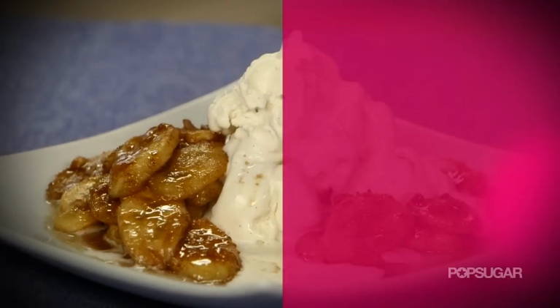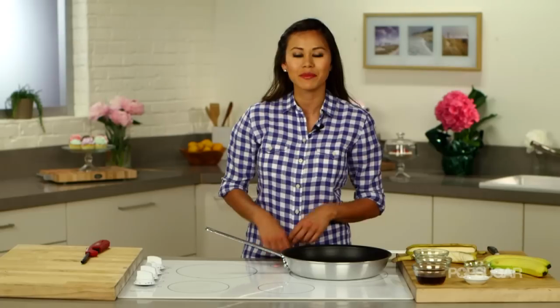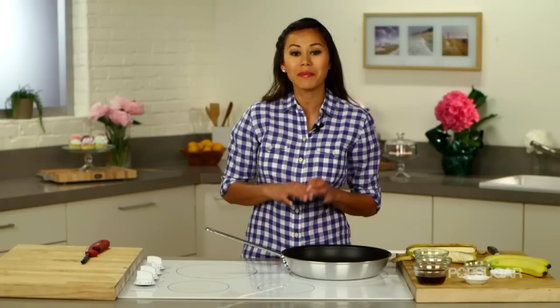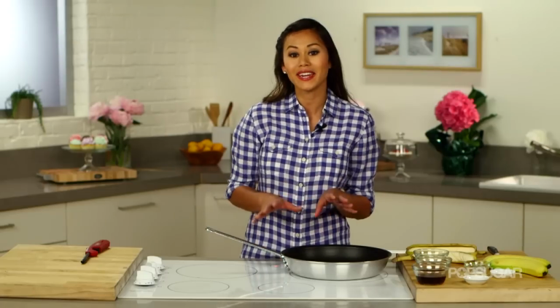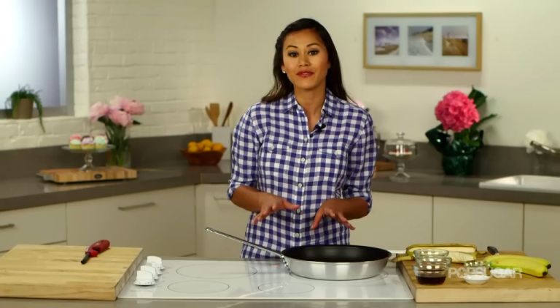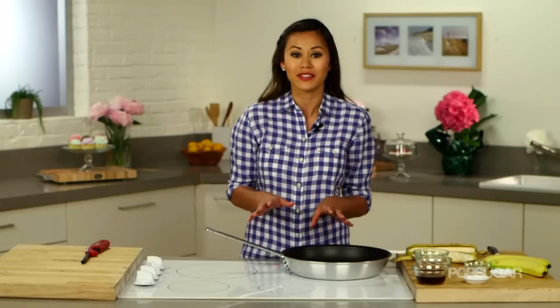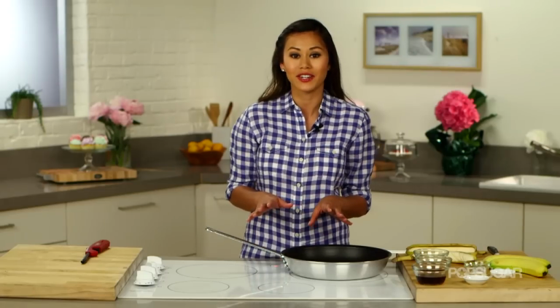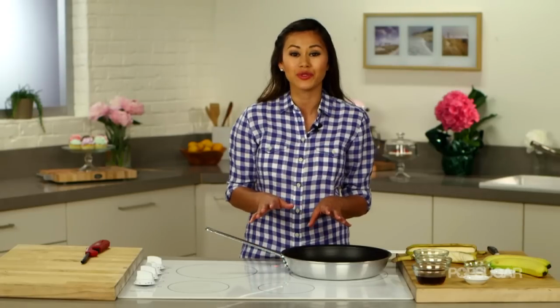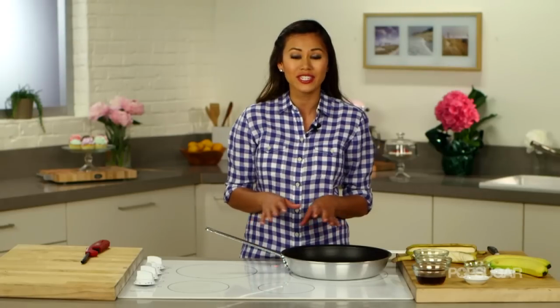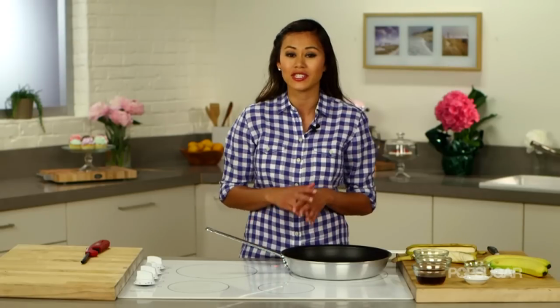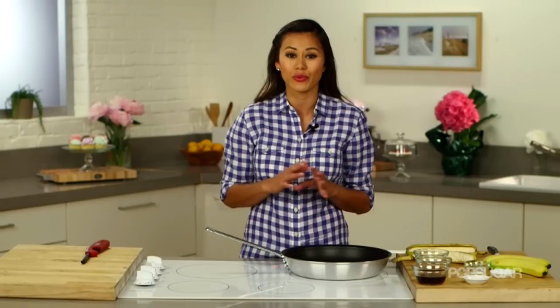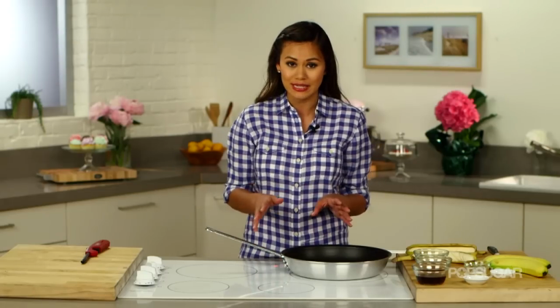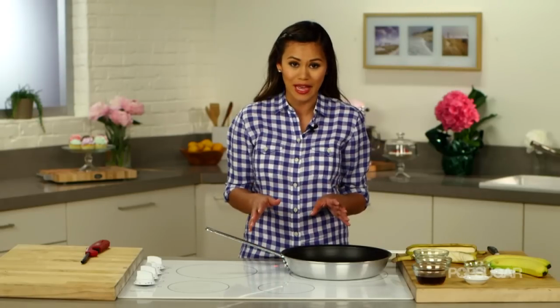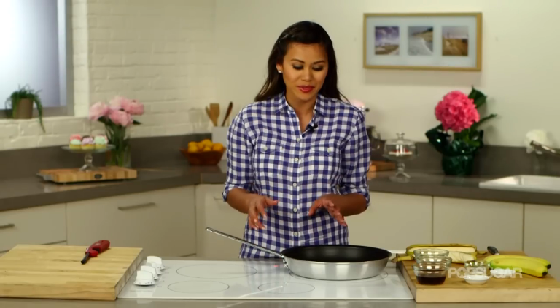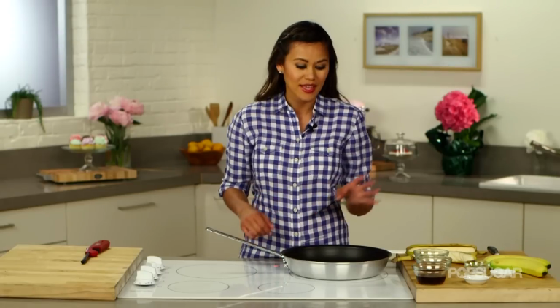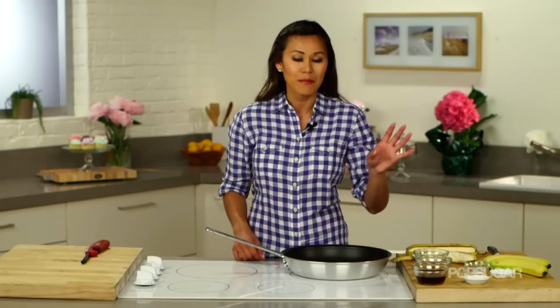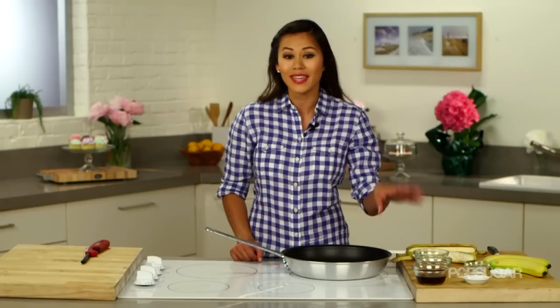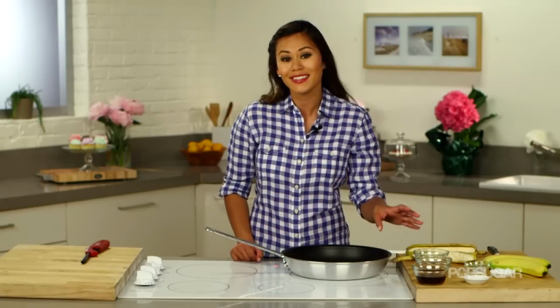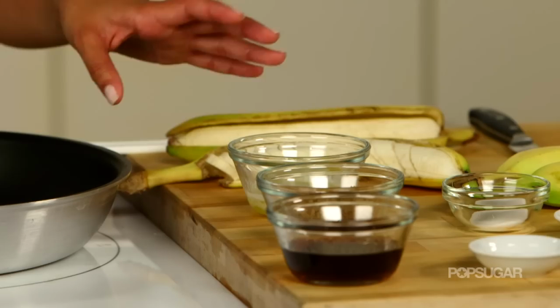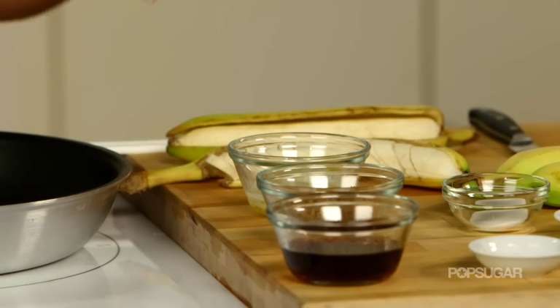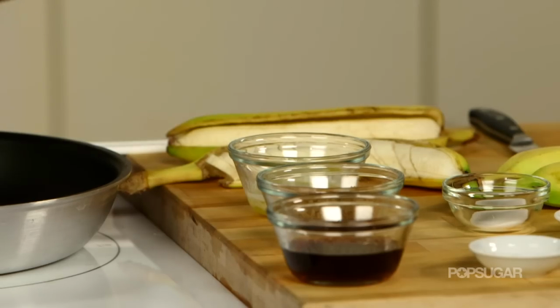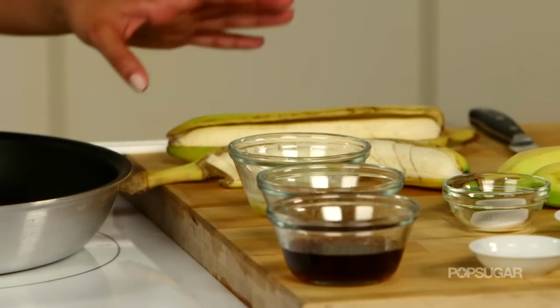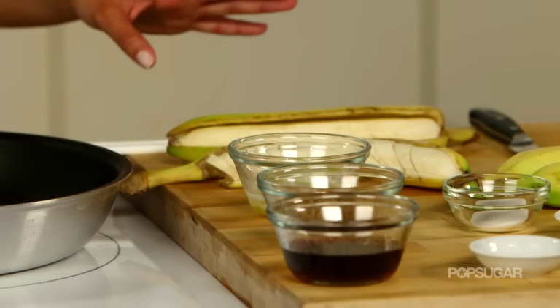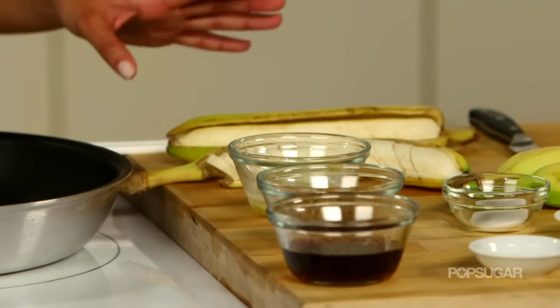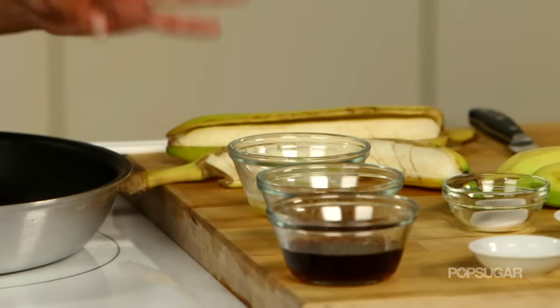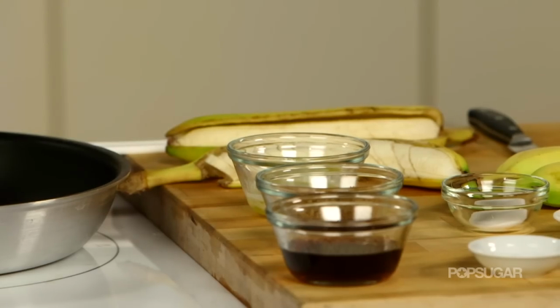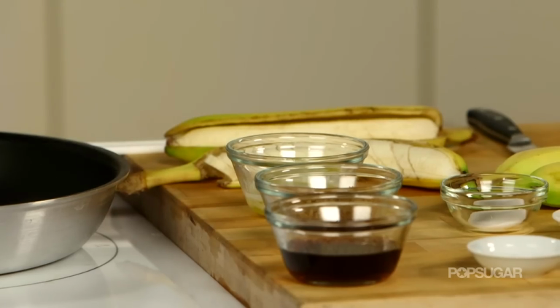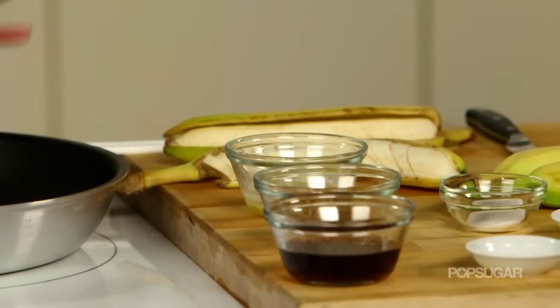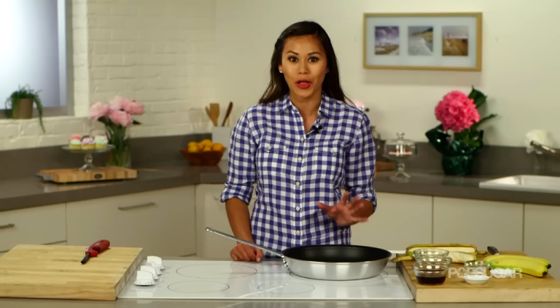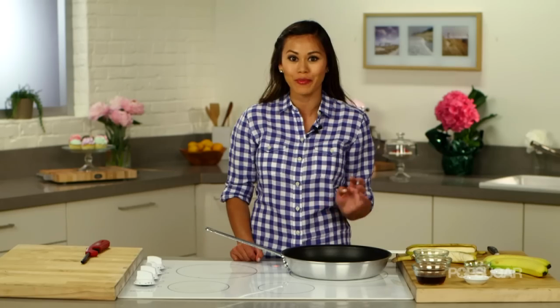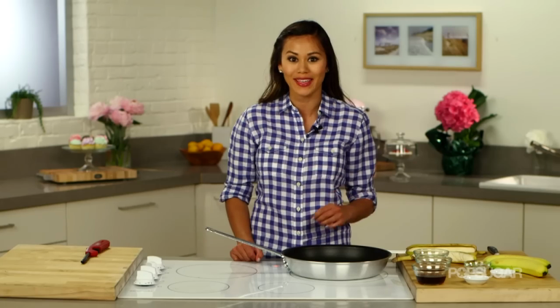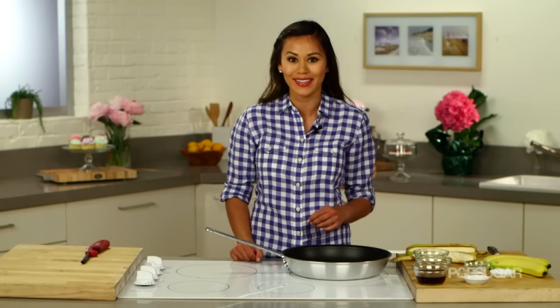To make Bananas Foster, it's really just three steps: making the sauce, adding the bananas, and then flambé-ing it.